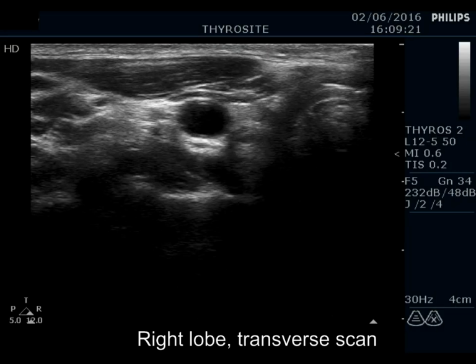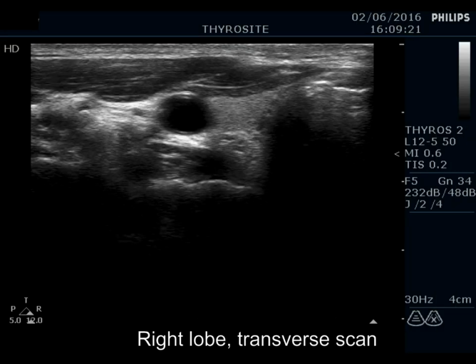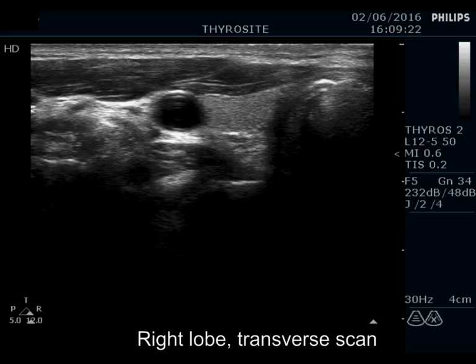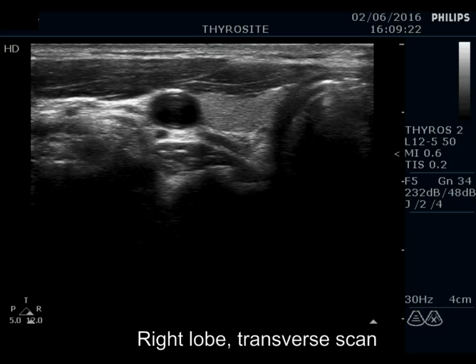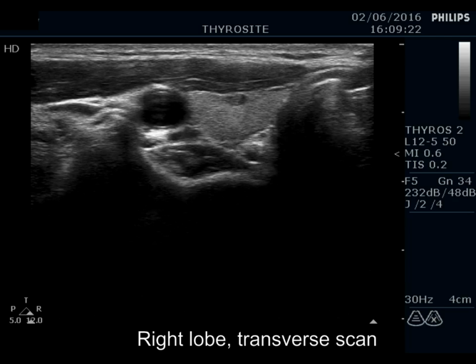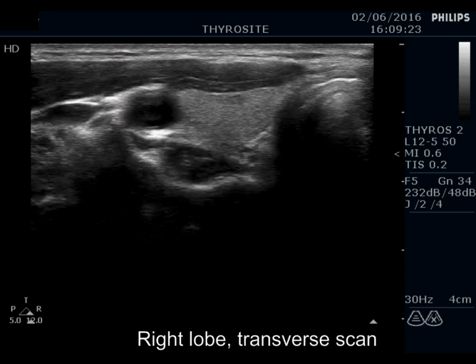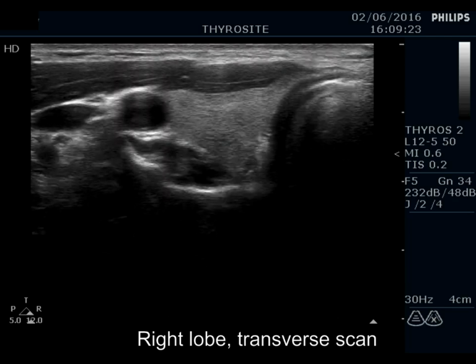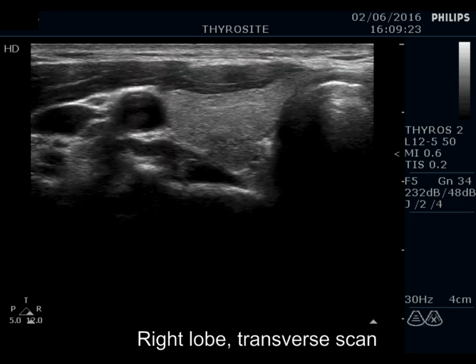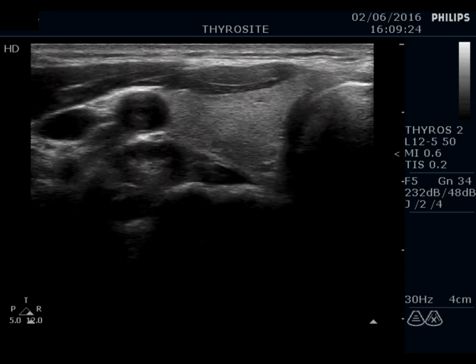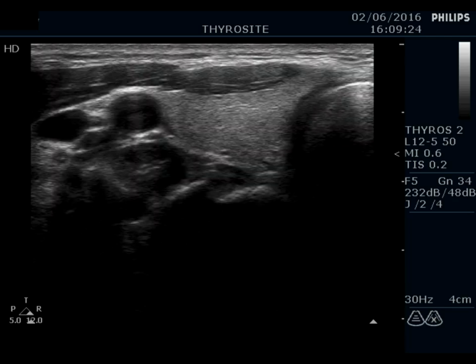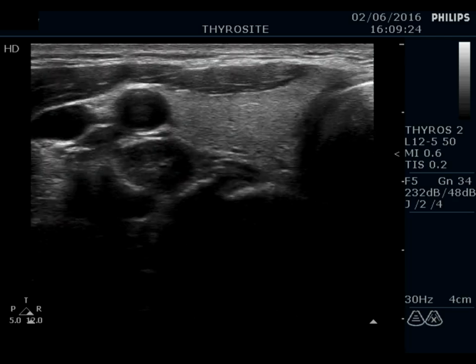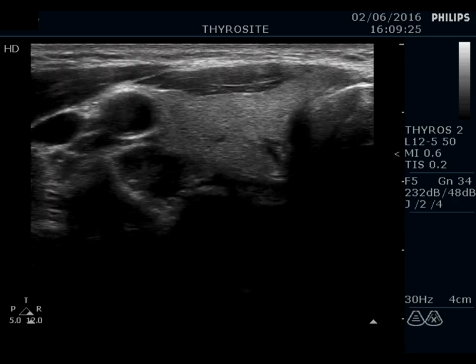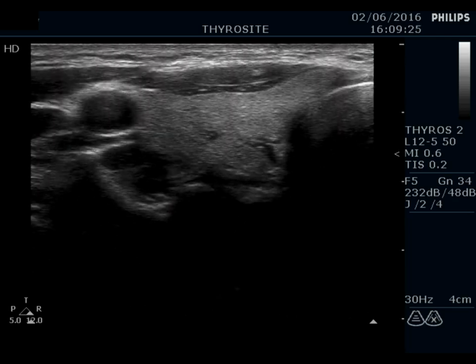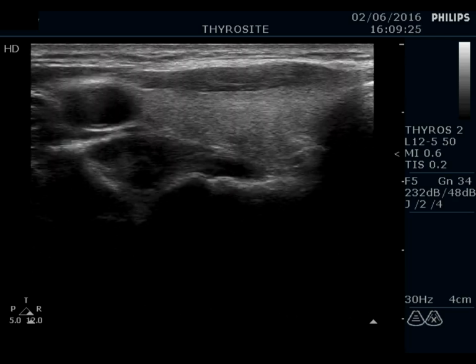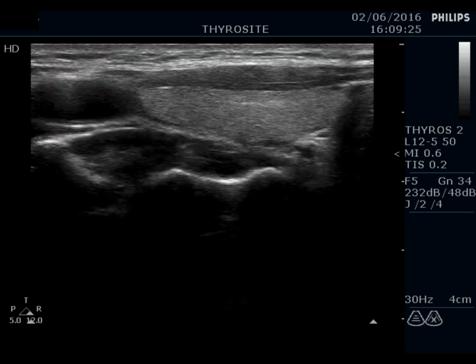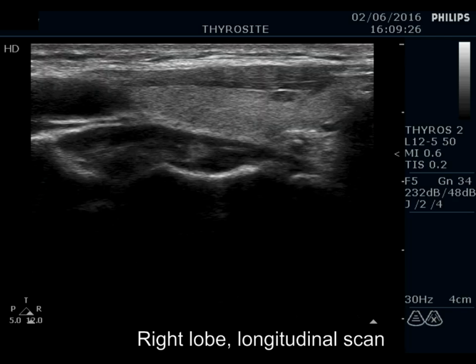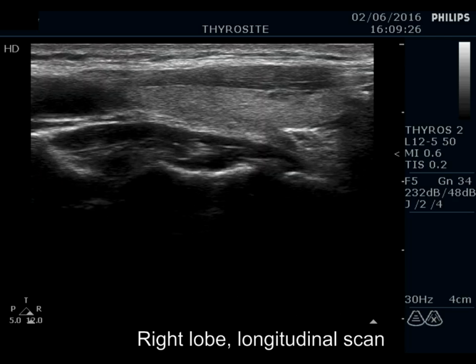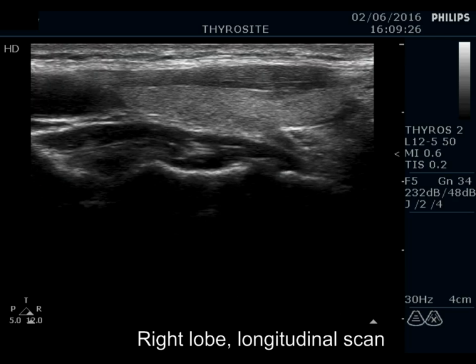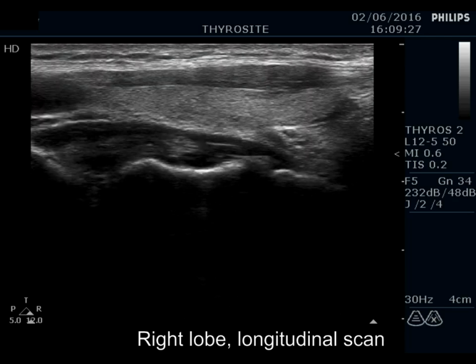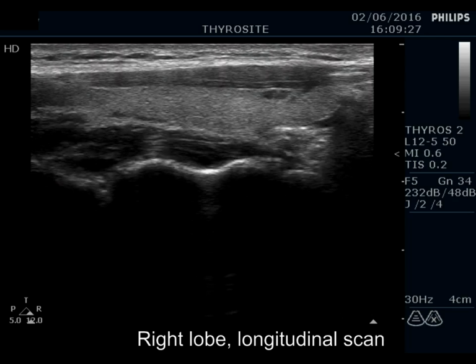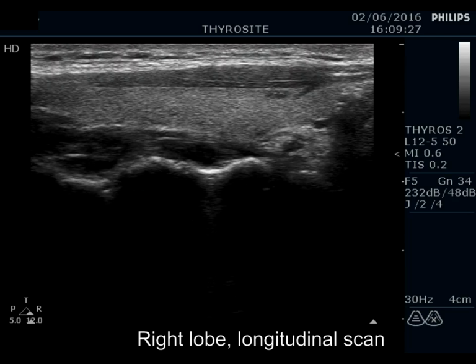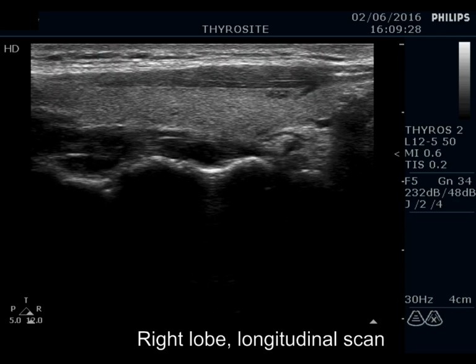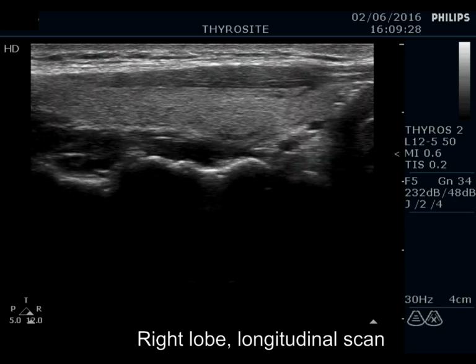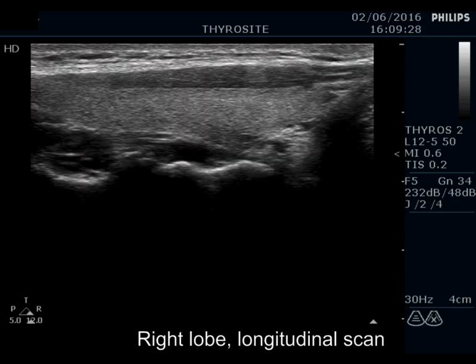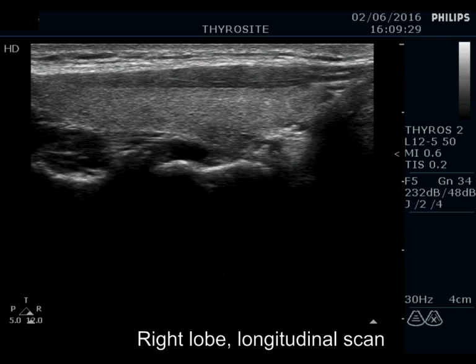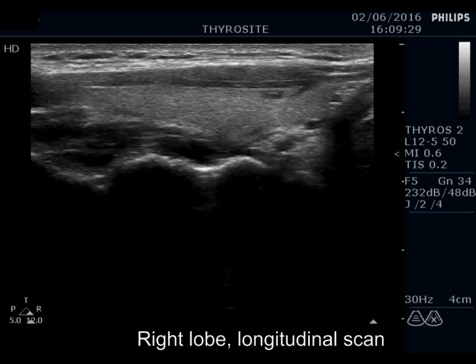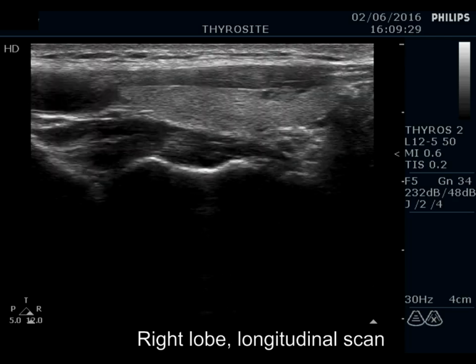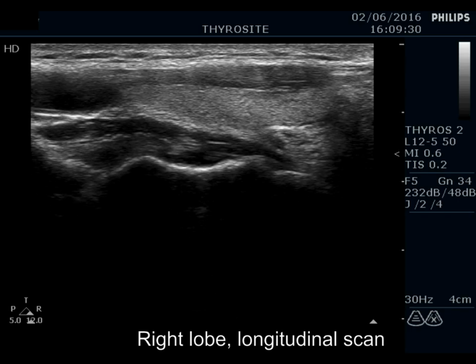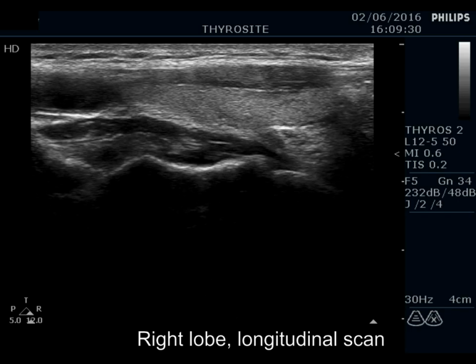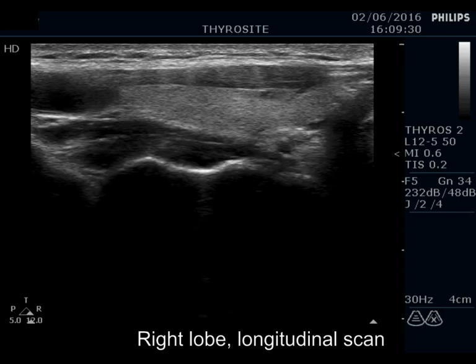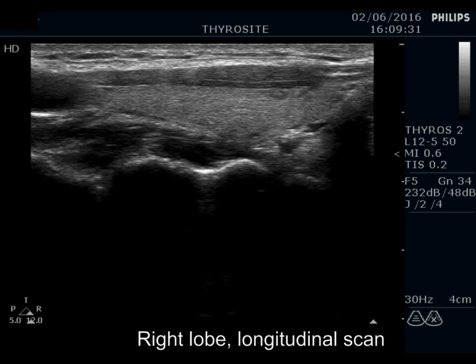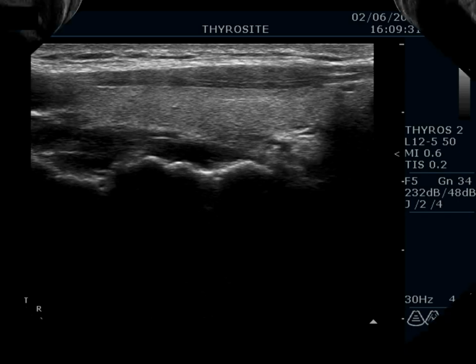The right lobe is econormal. There are tiny hypoechoic areas which have no clinical or oncological importance.